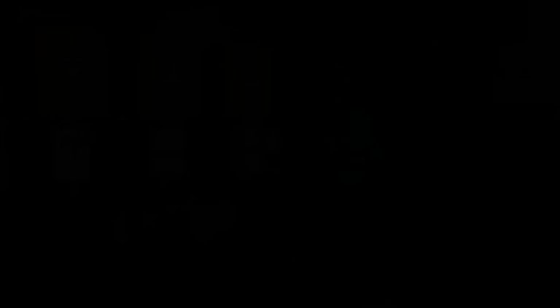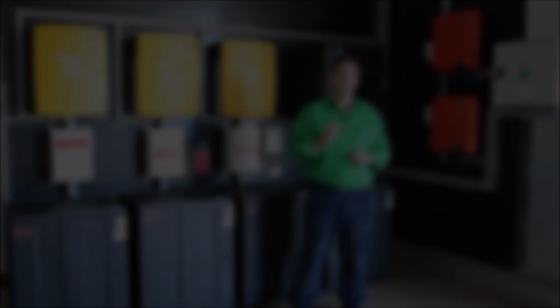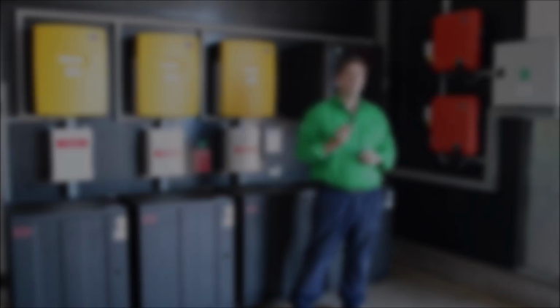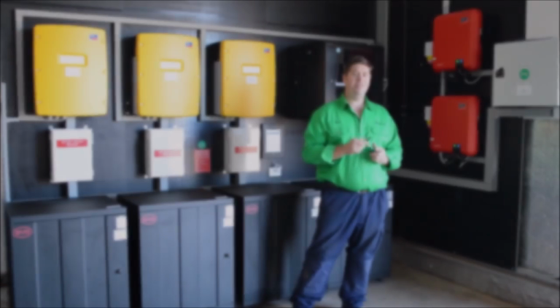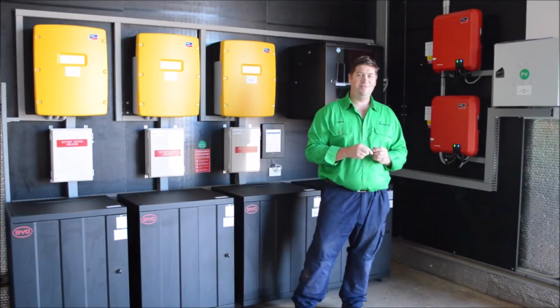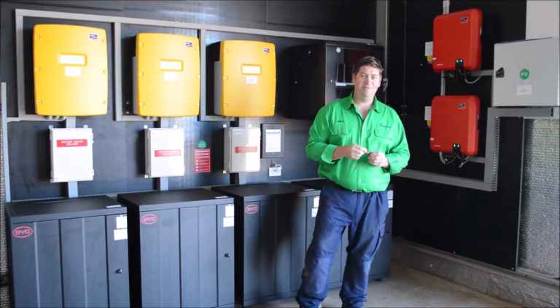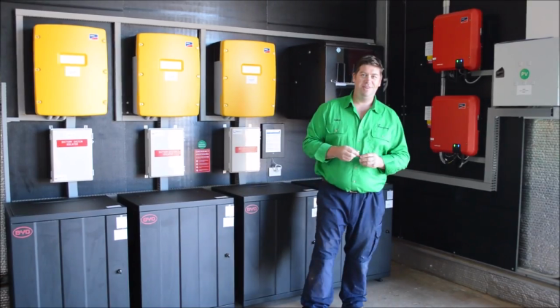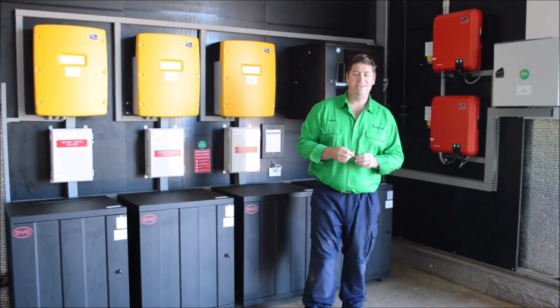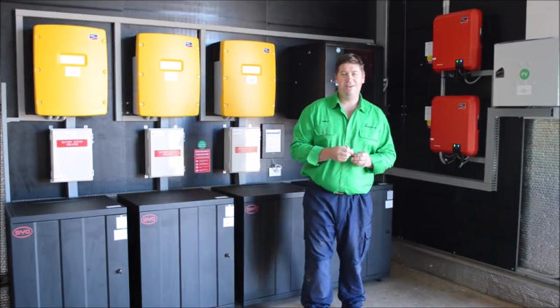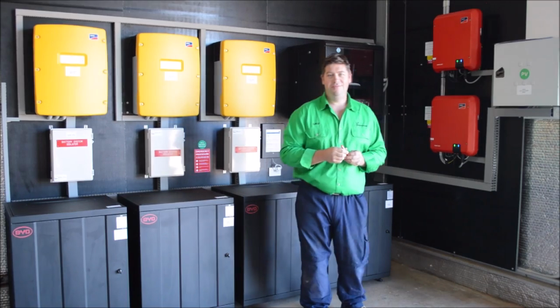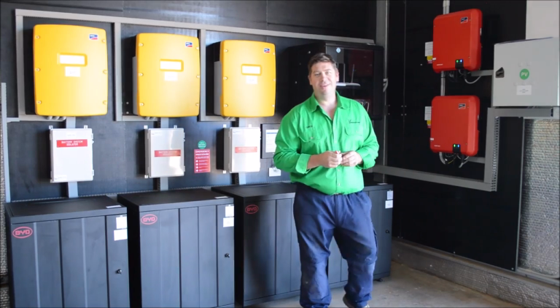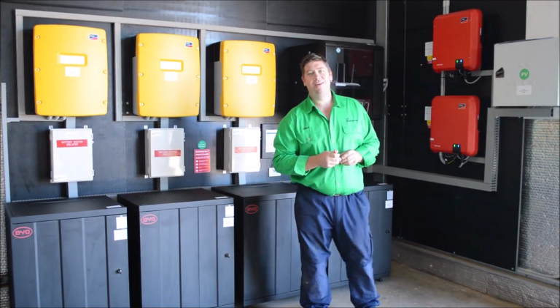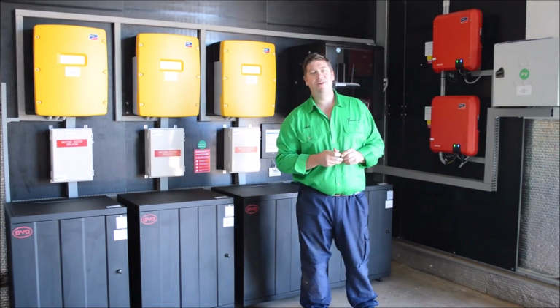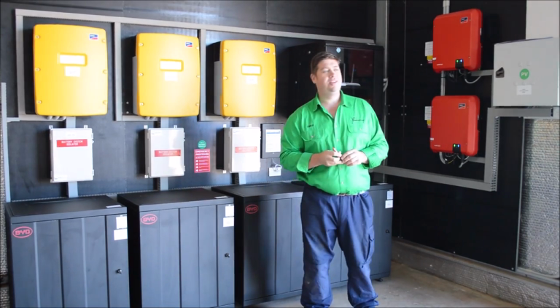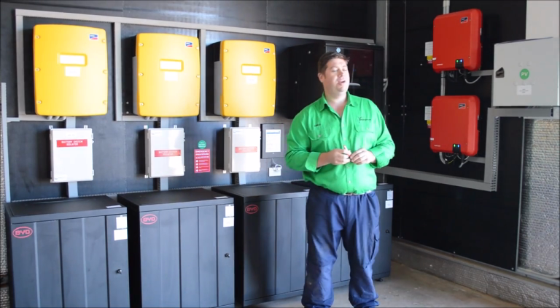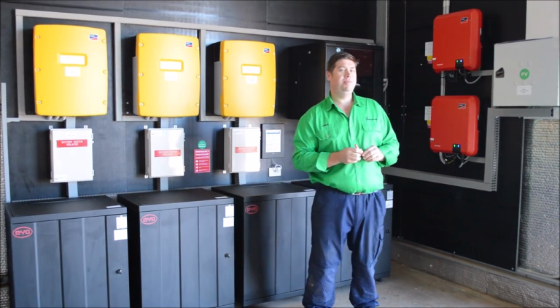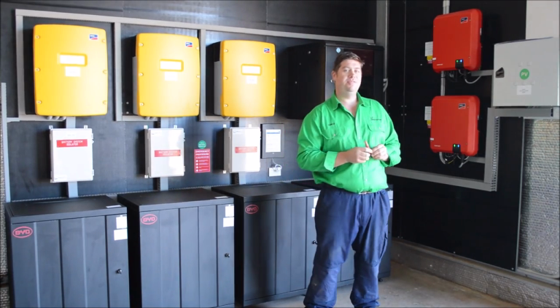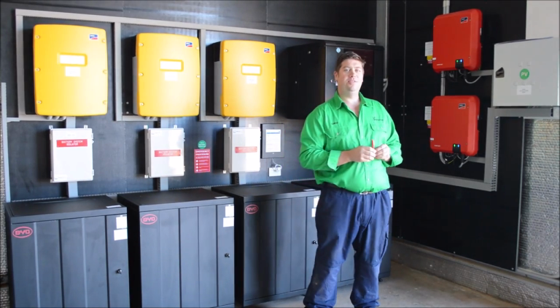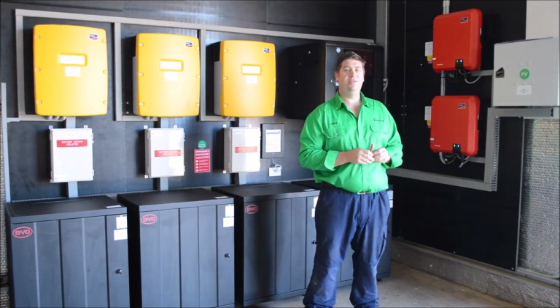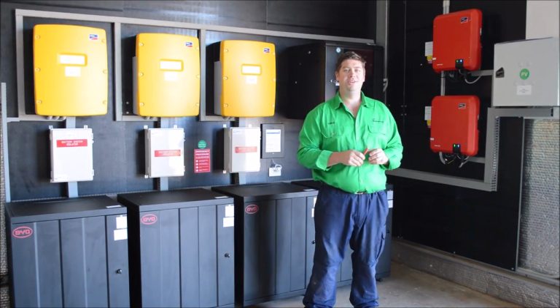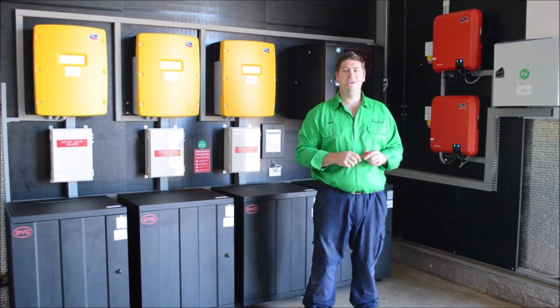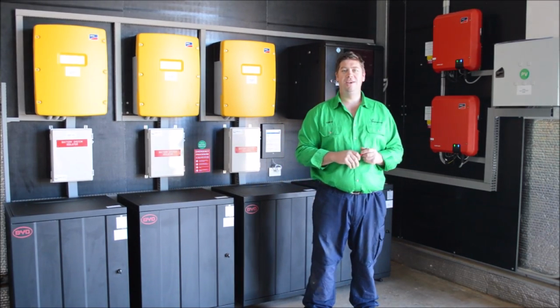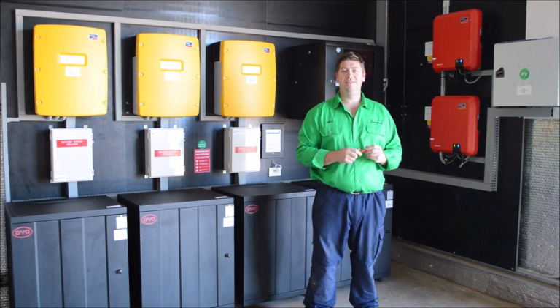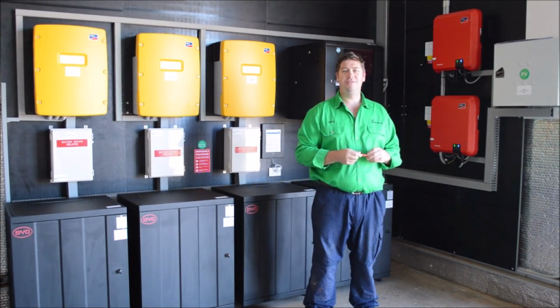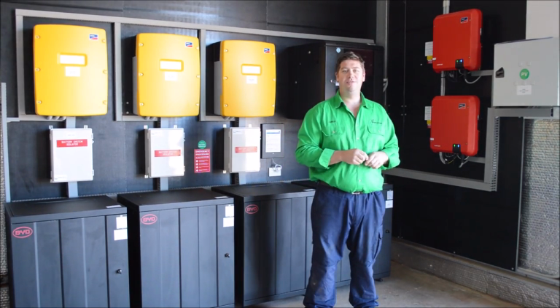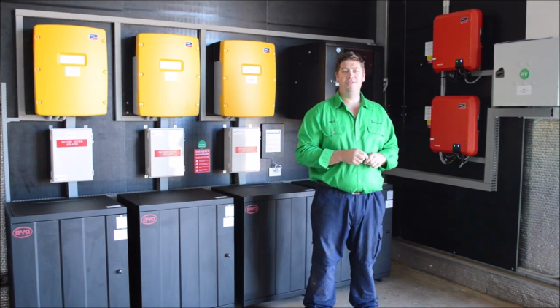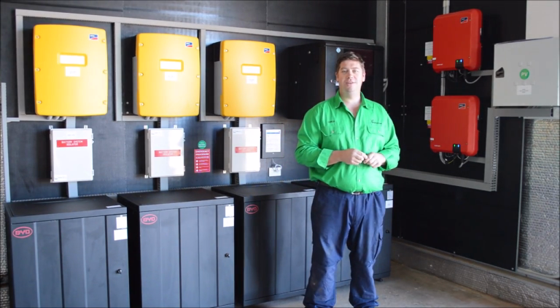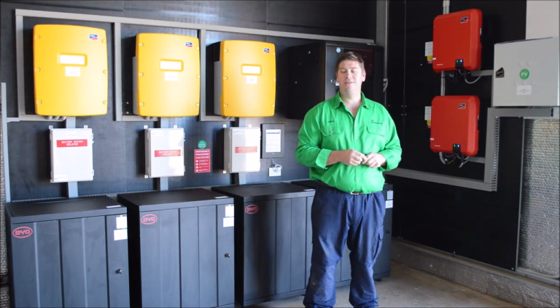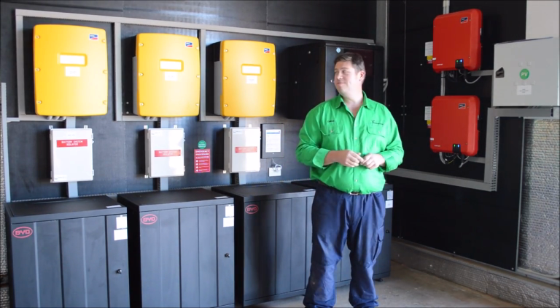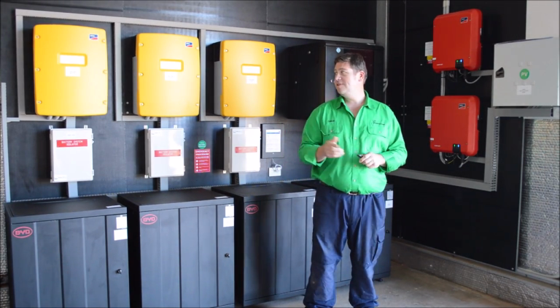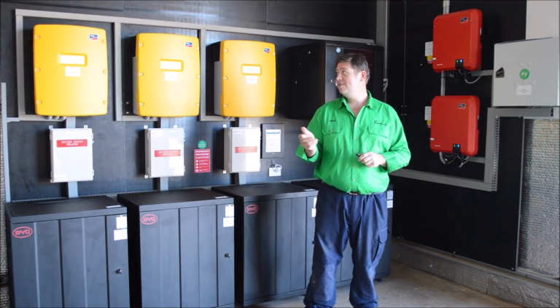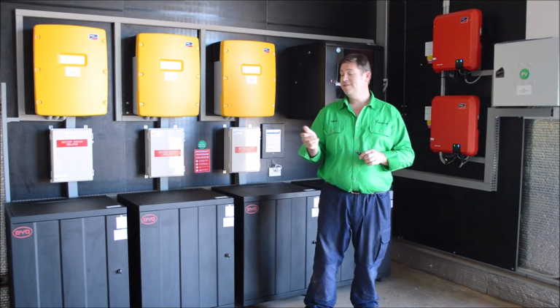G'day, Chris from BB Solar. We're here in the Grand Pins, Victoria, checking out this off-grid solar system we've done recently.